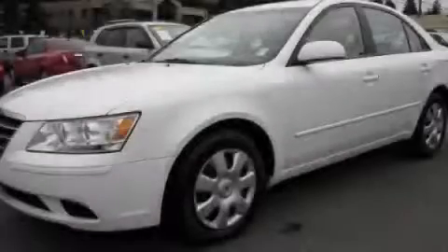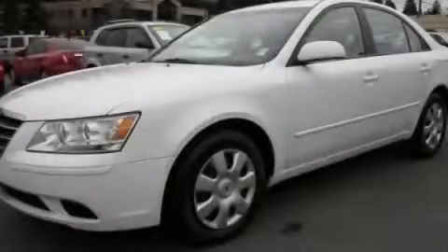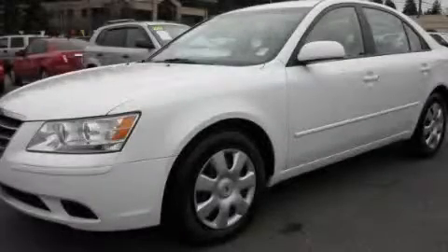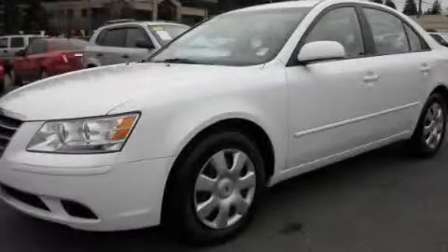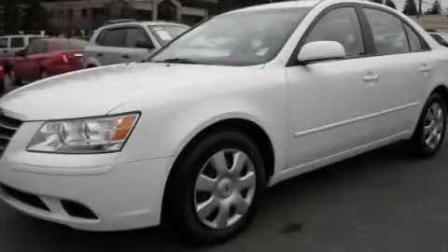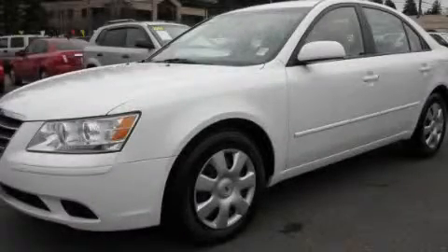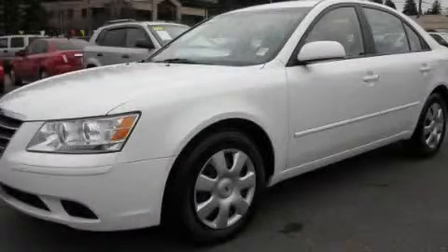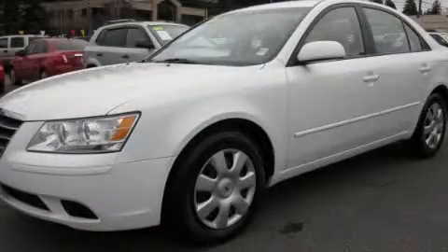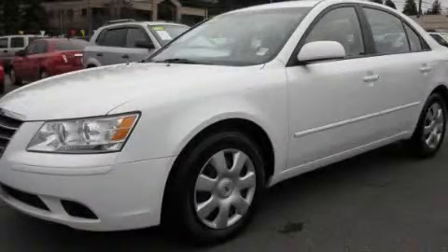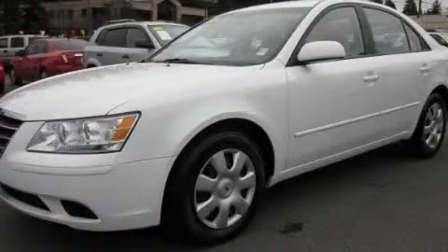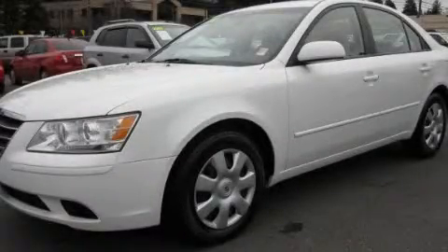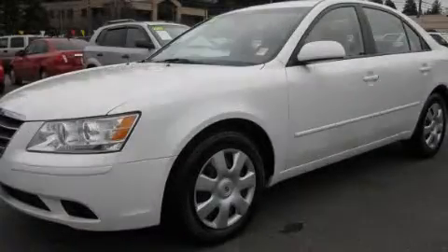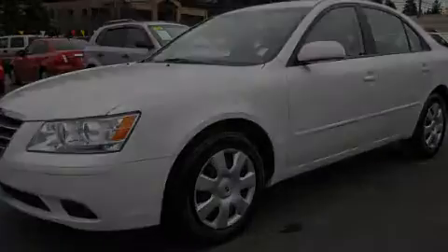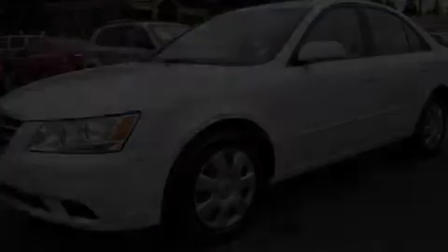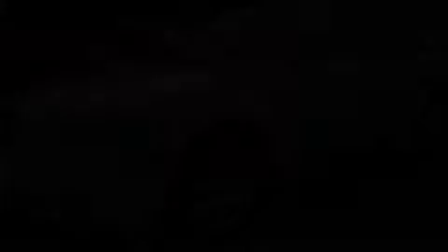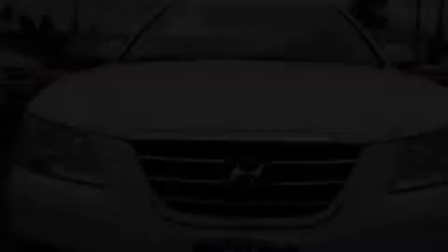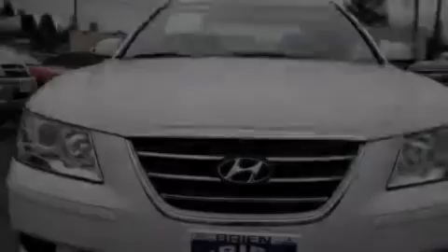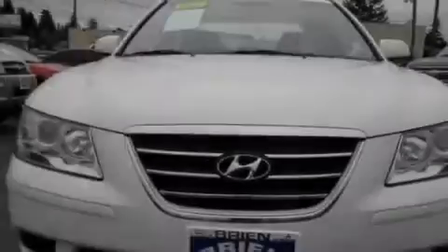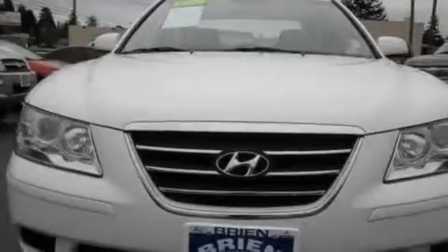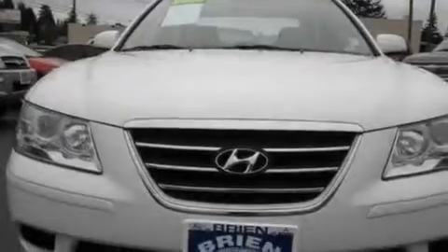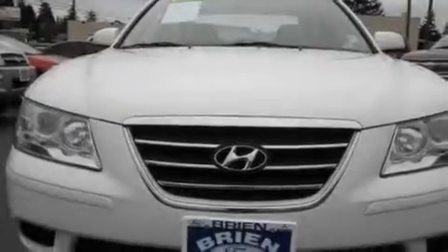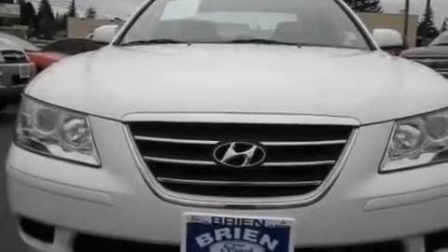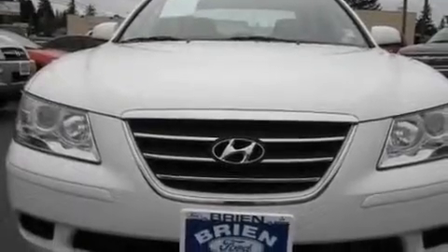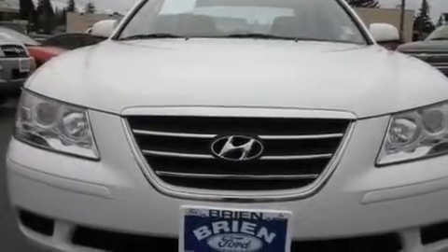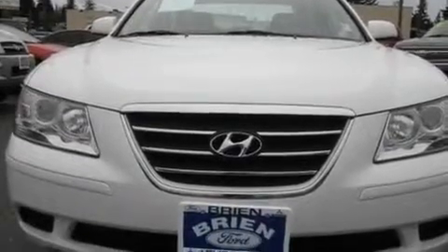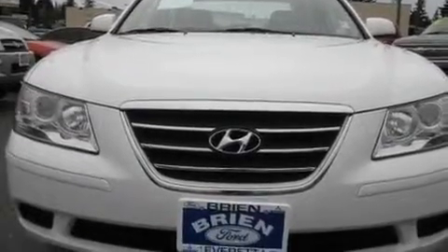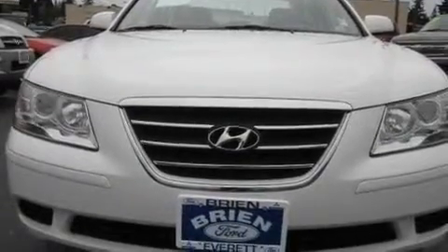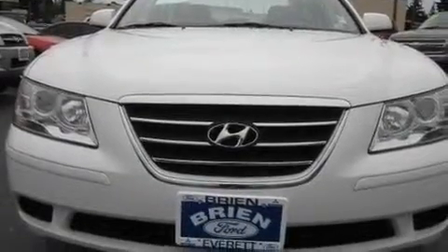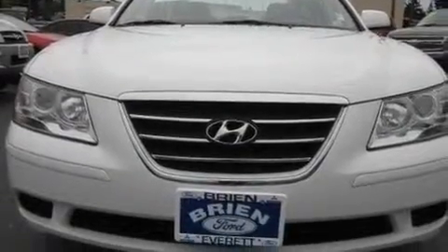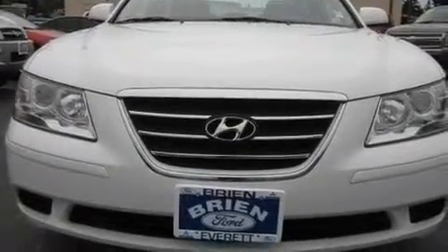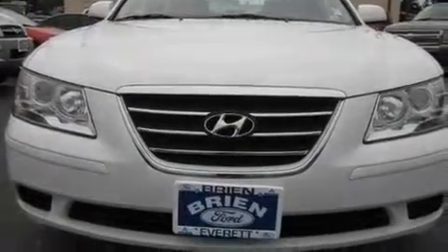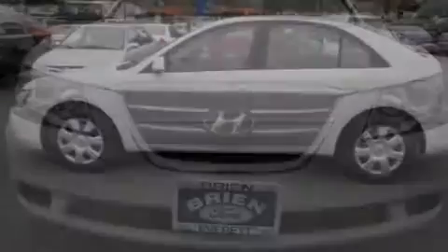This is a 2009 Hyundai Sonata. It features a 2.4-liter four-cylinder engine and an automatic transmission.